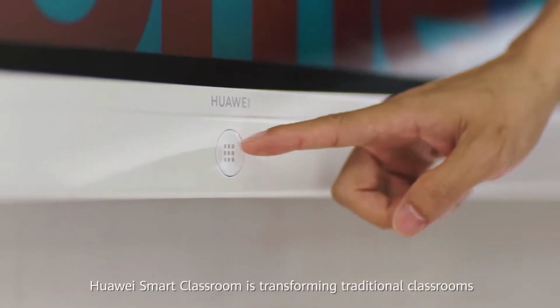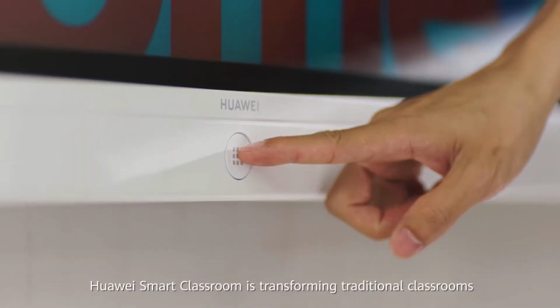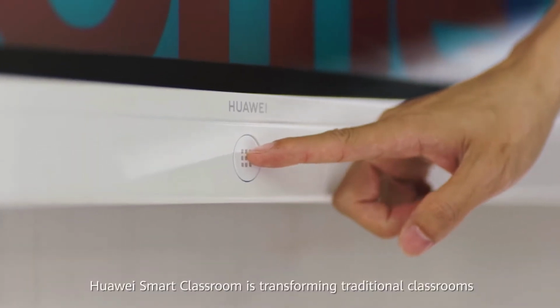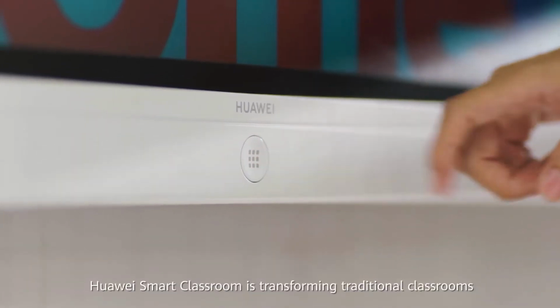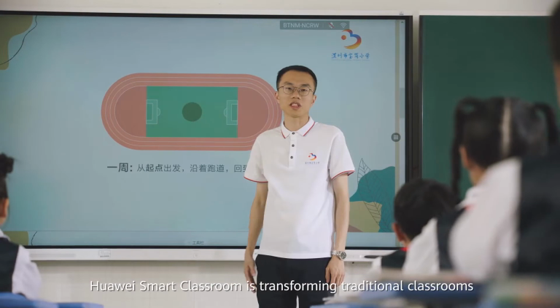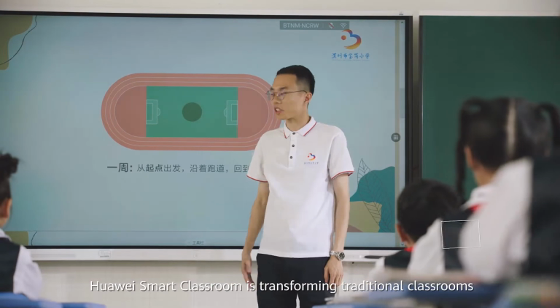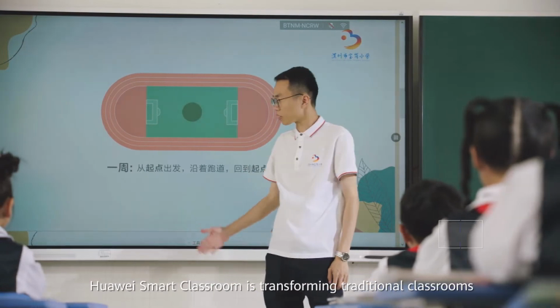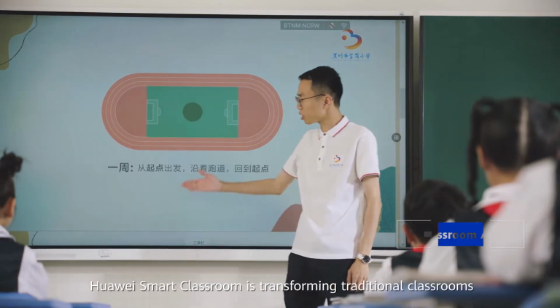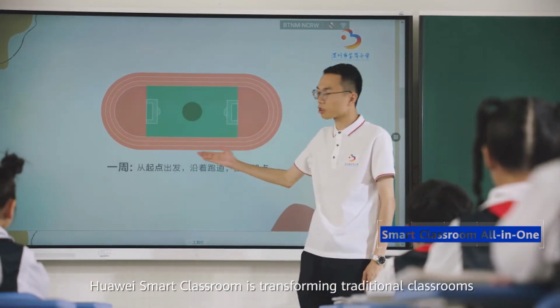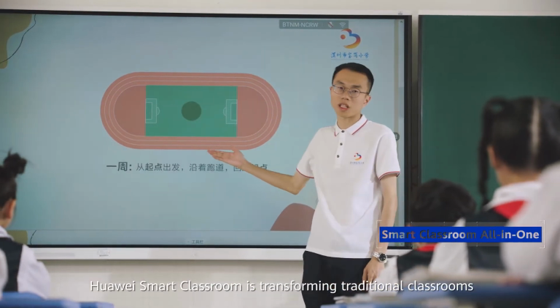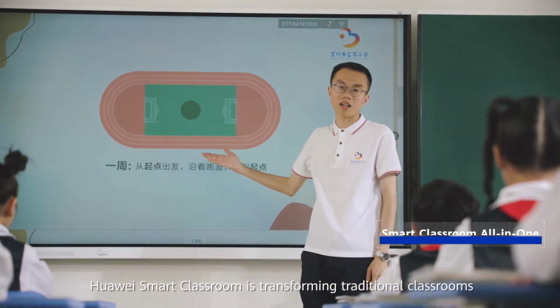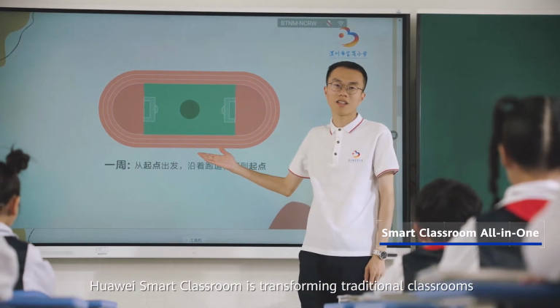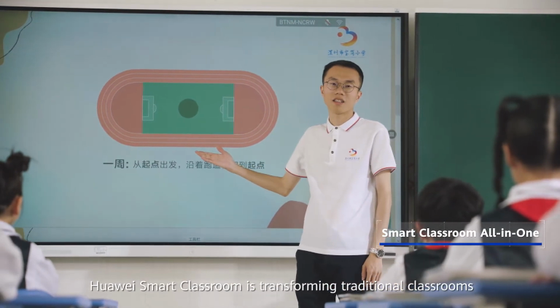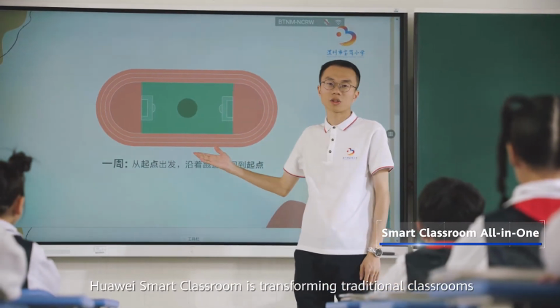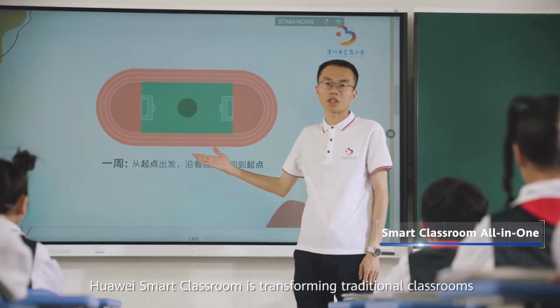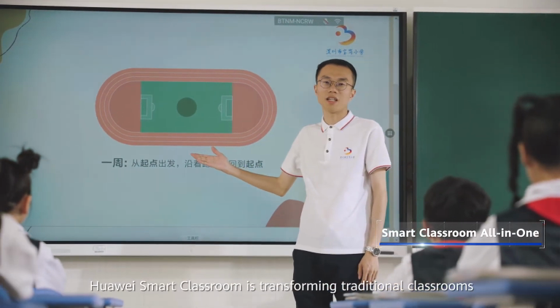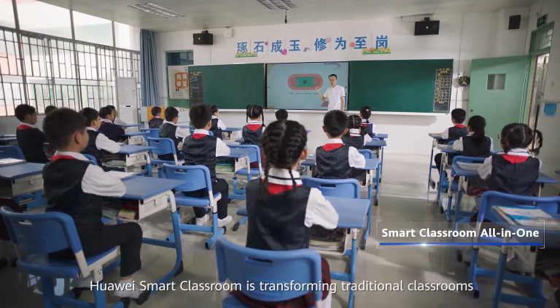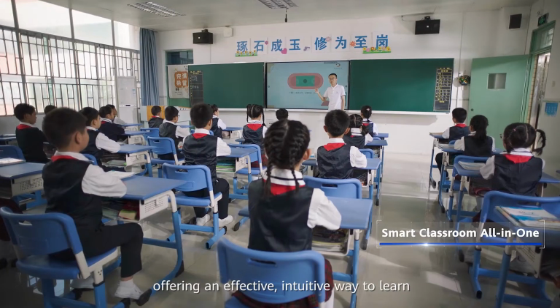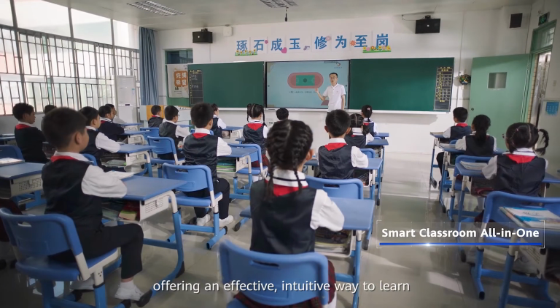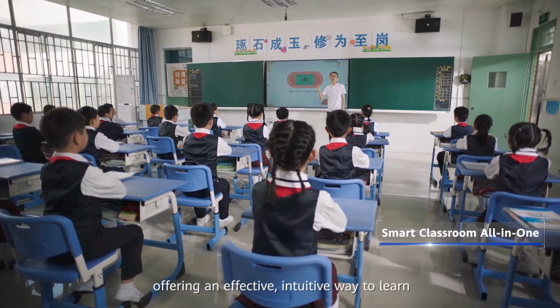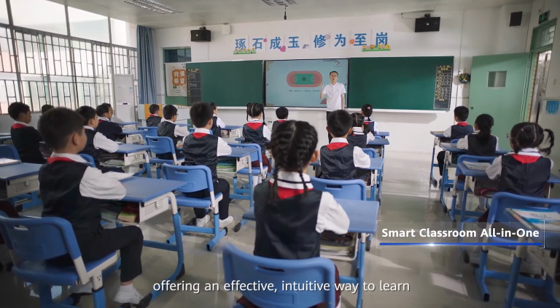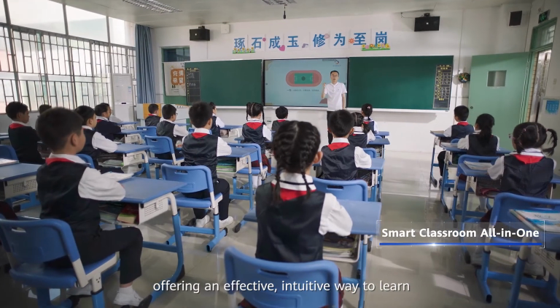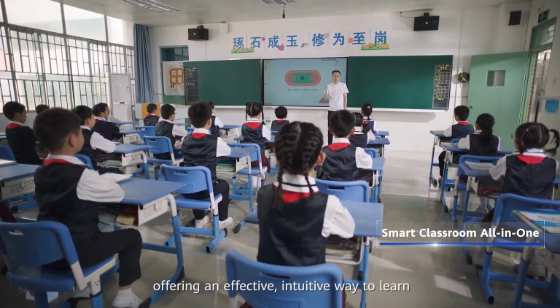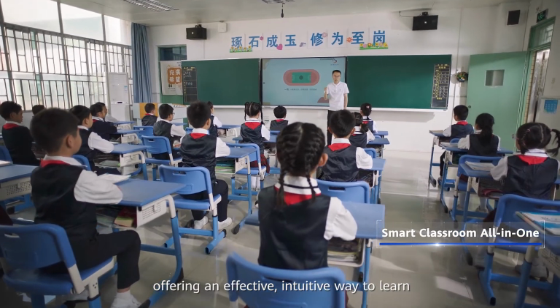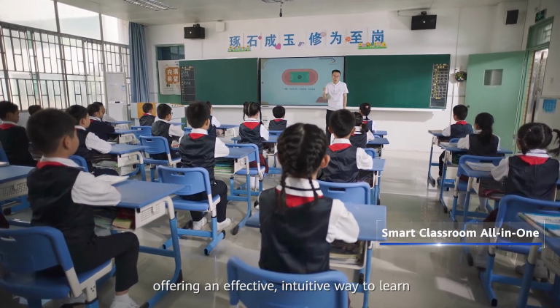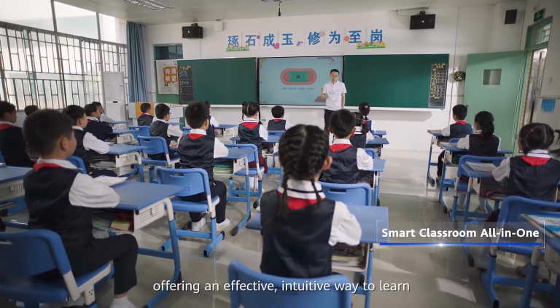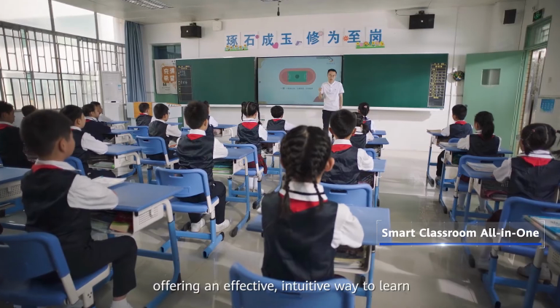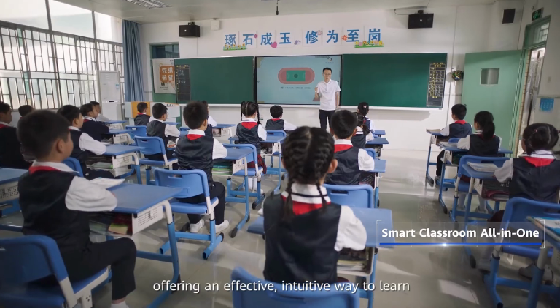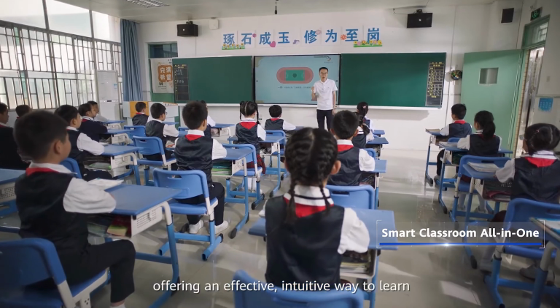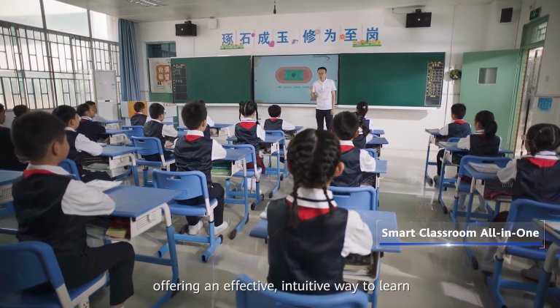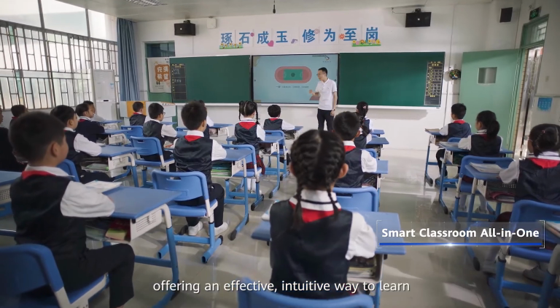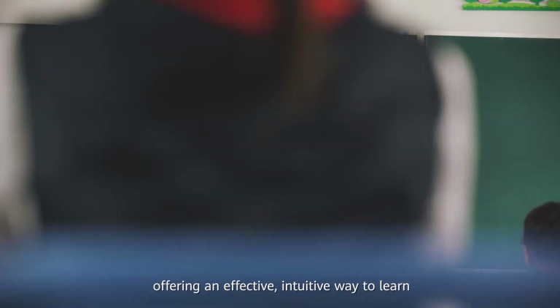Huawei Smart Classroom is transforming traditional classrooms, offering an effective, intuitive way to learn.